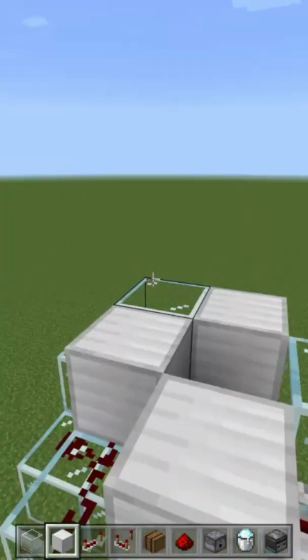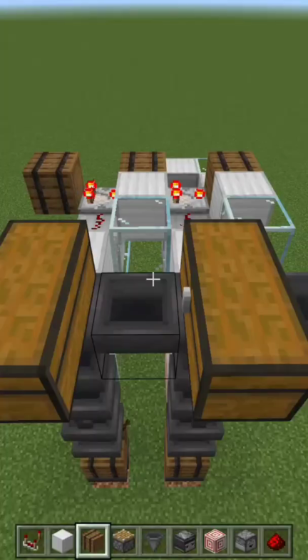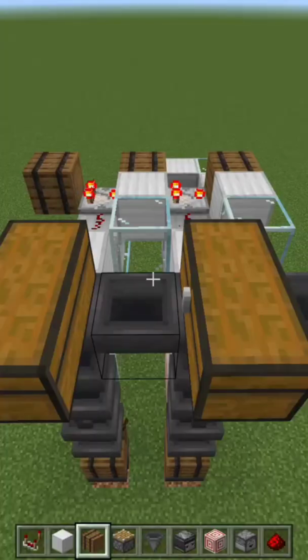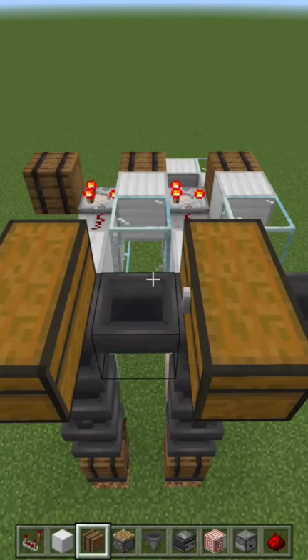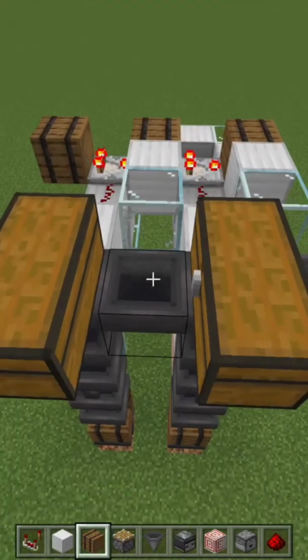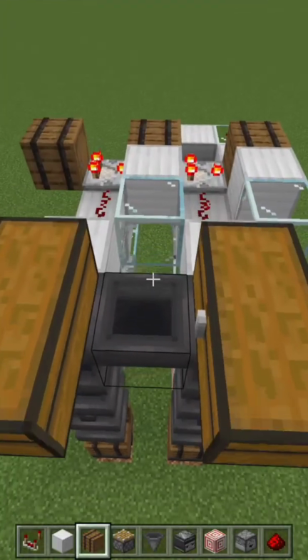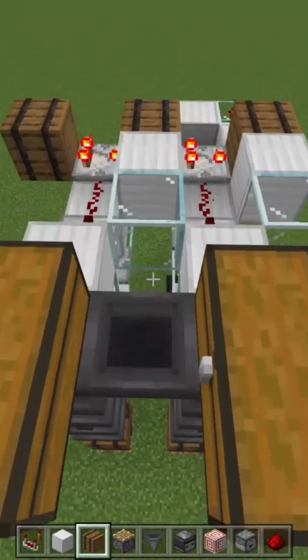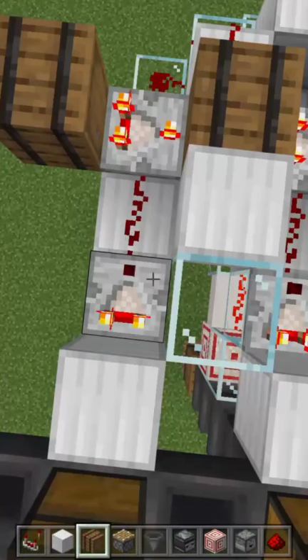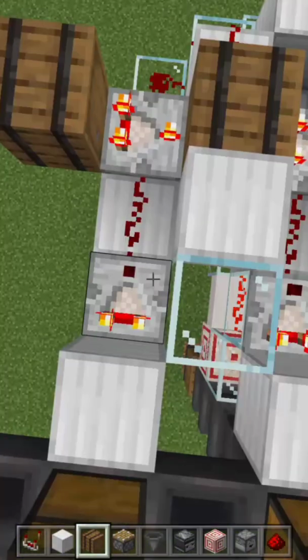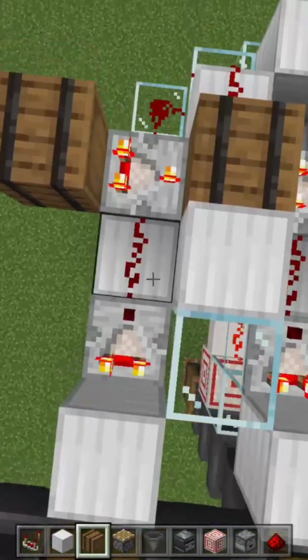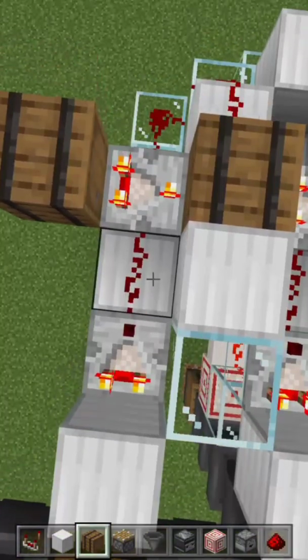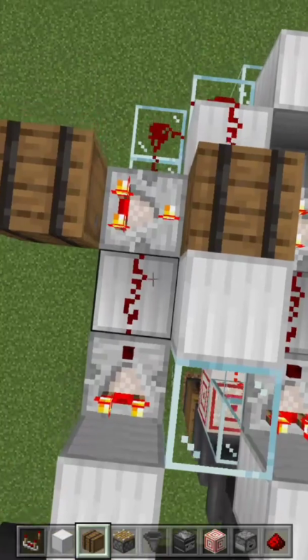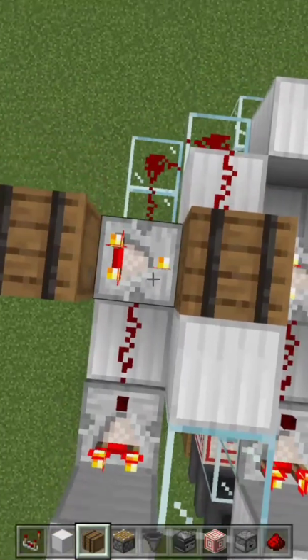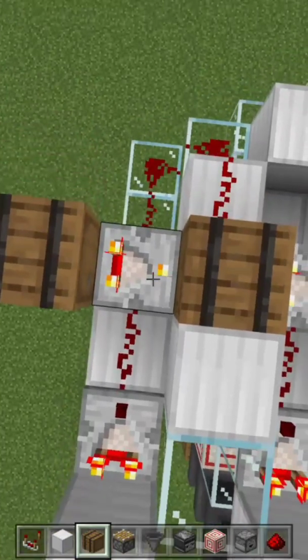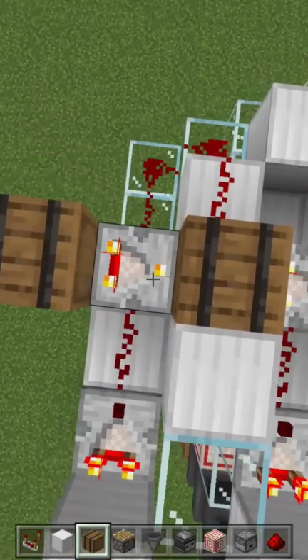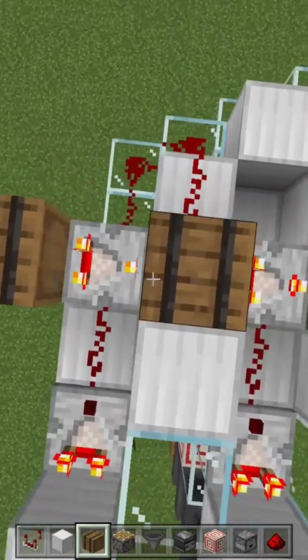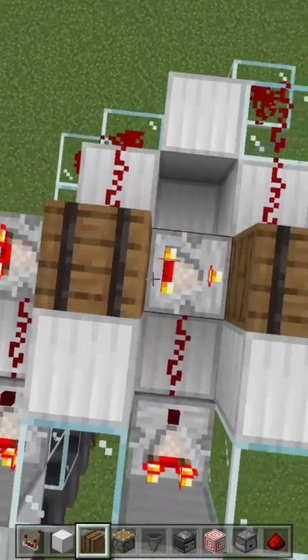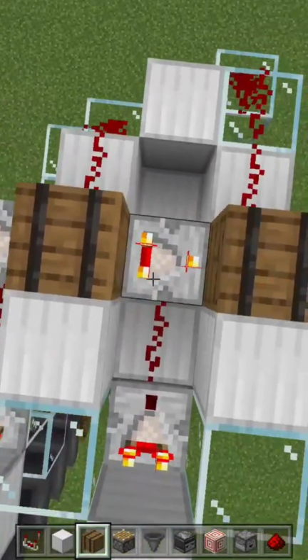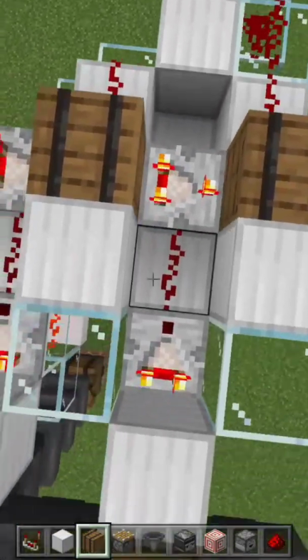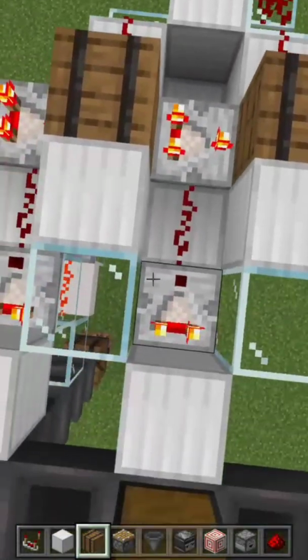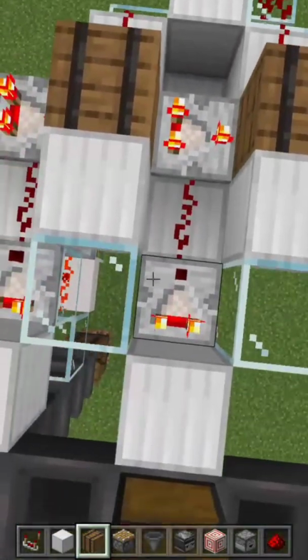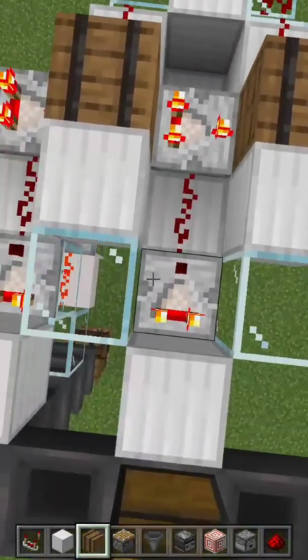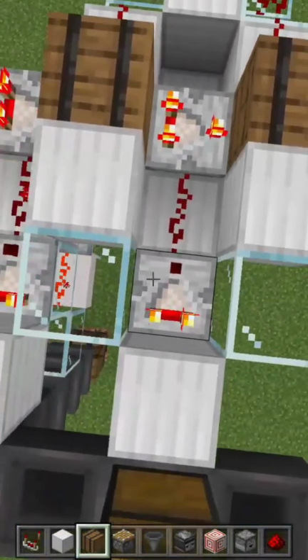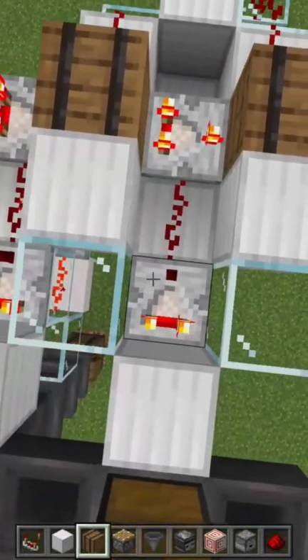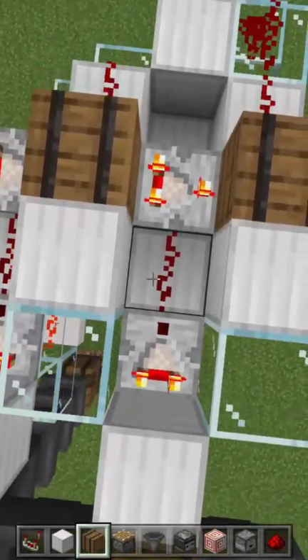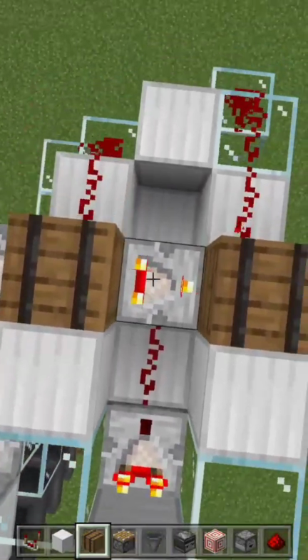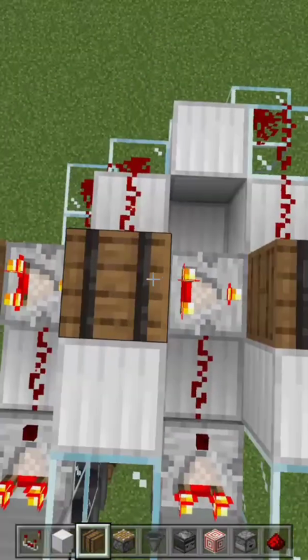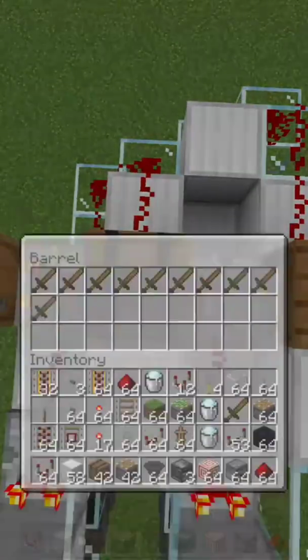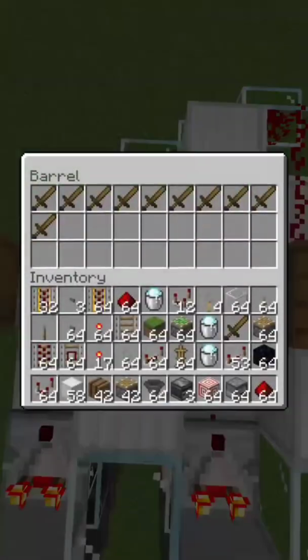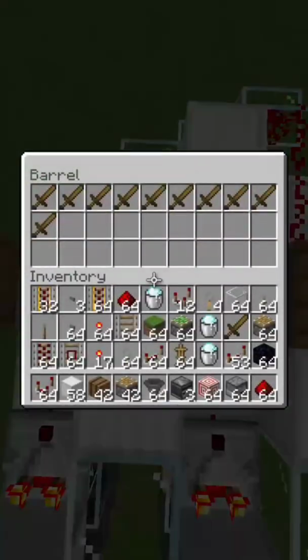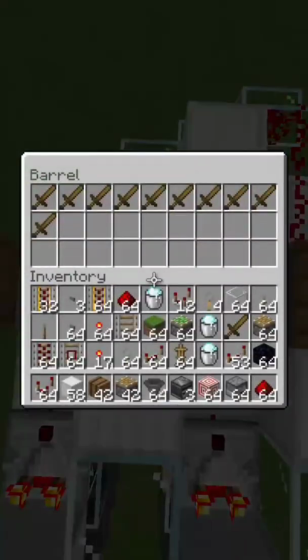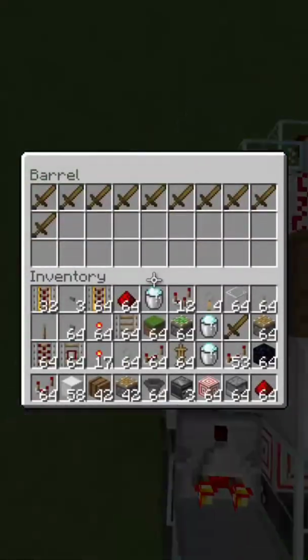At this layer, things get a little crazy. Pause and copy this layer exactly into your build, including the two subtraction comparators and ten non-stackable items in each barrel.